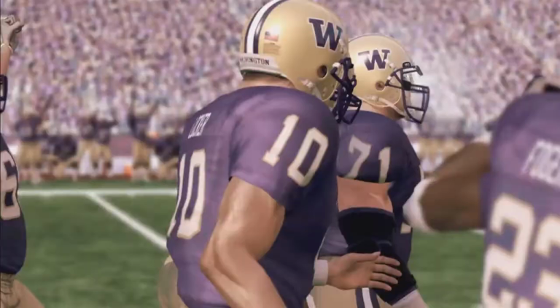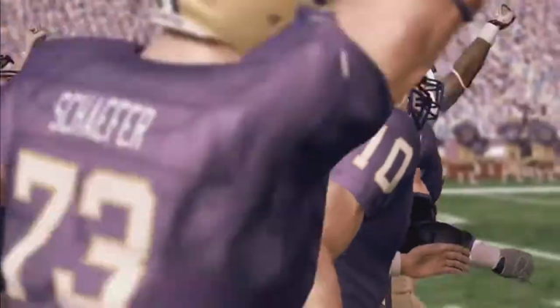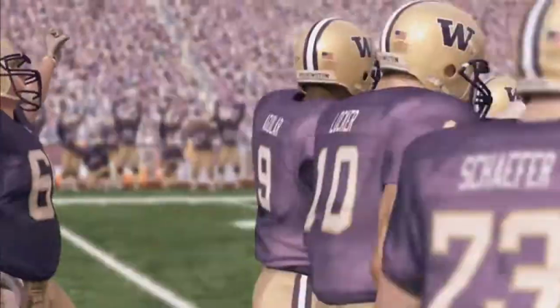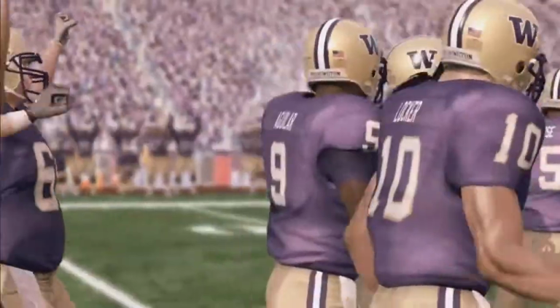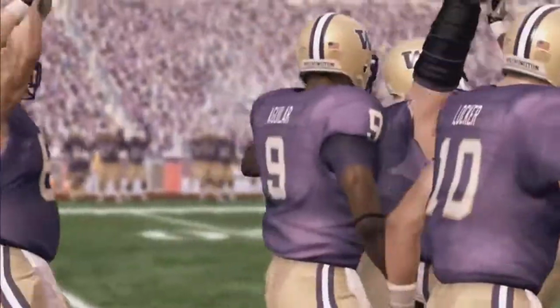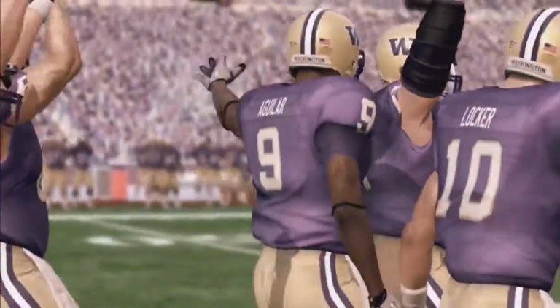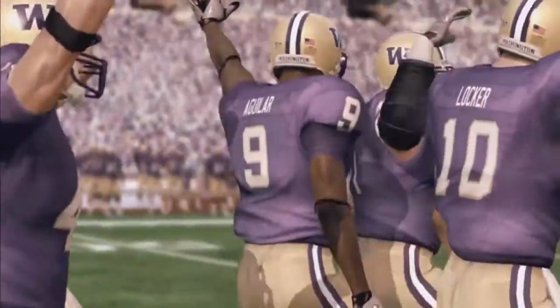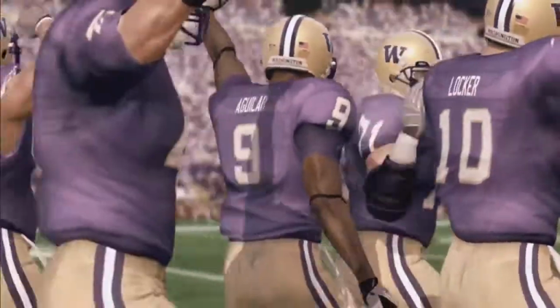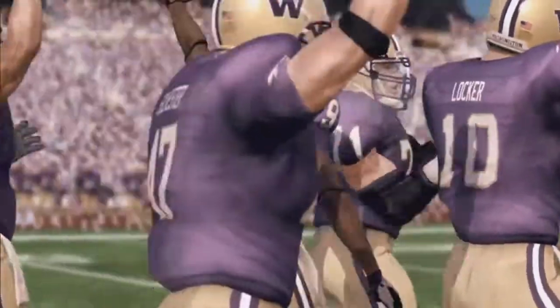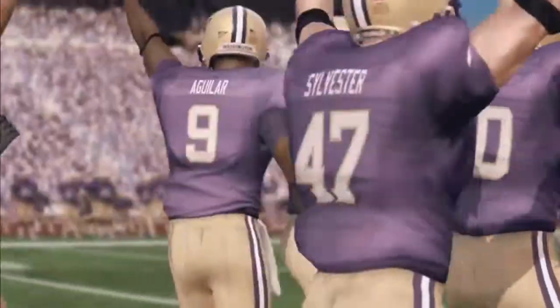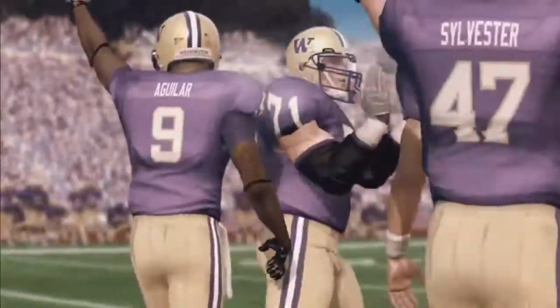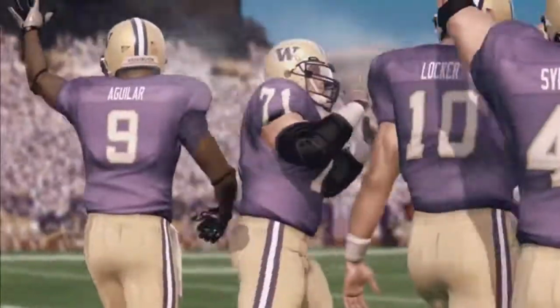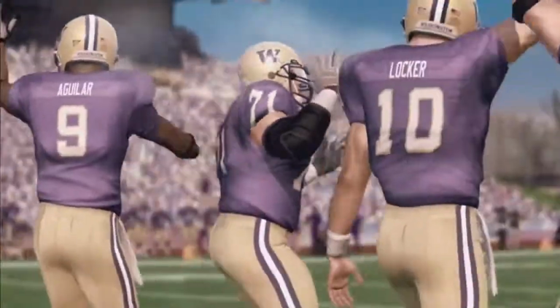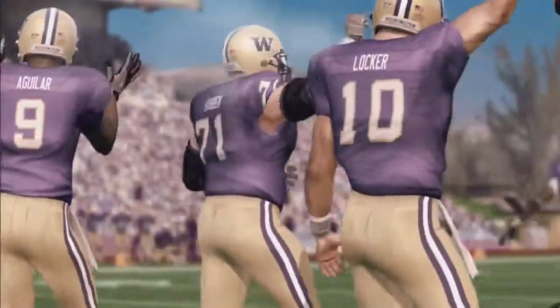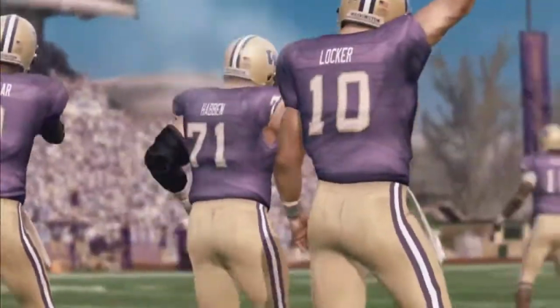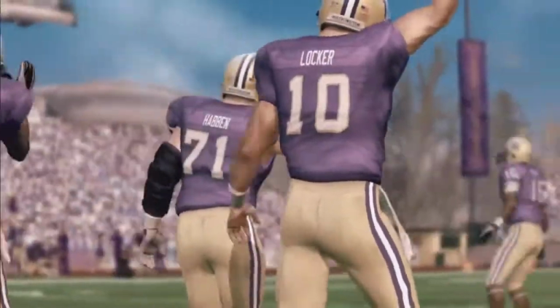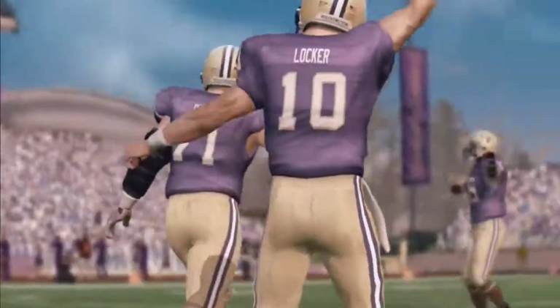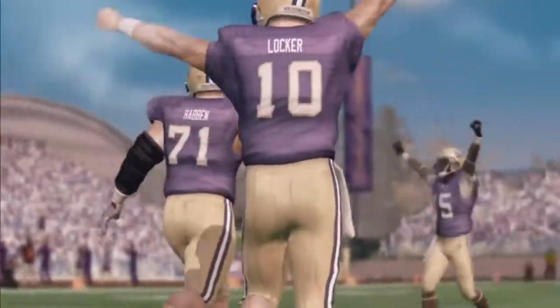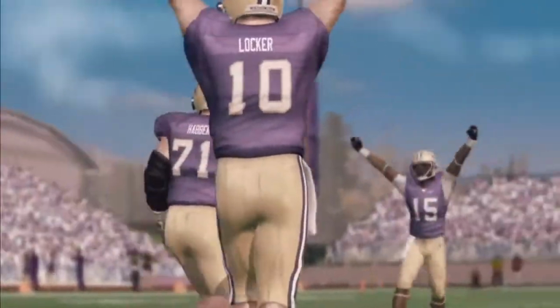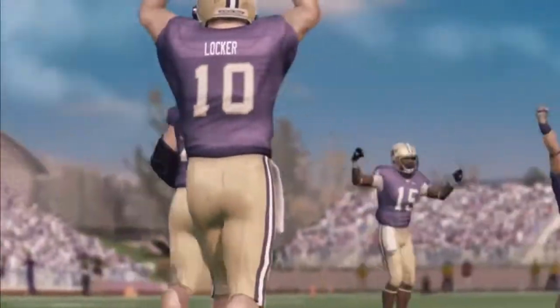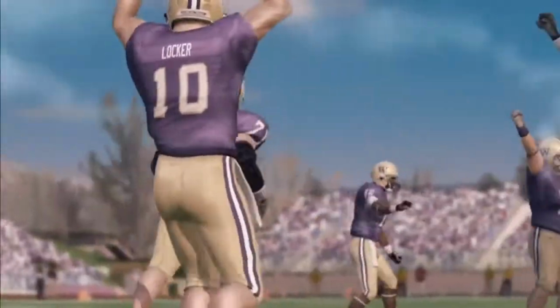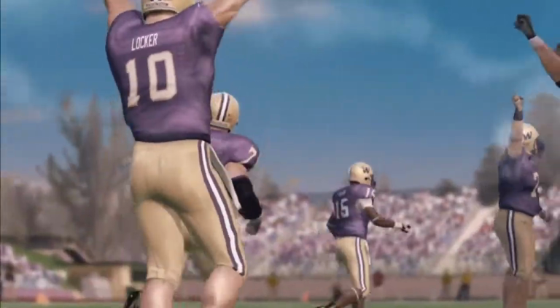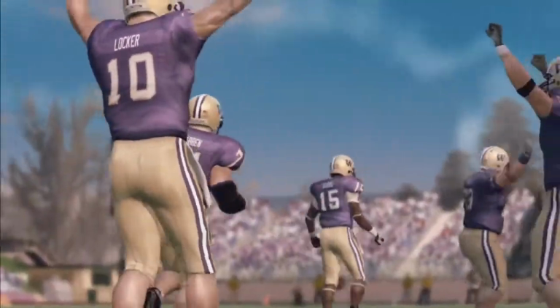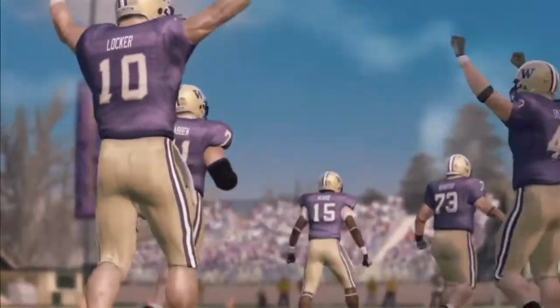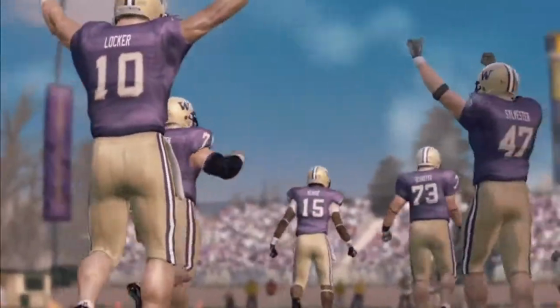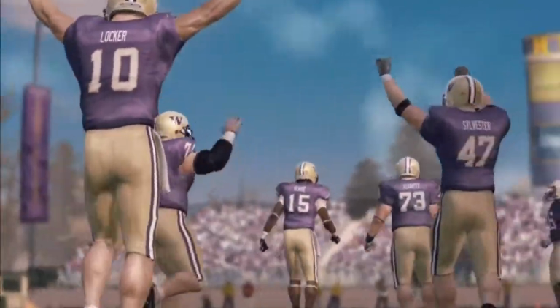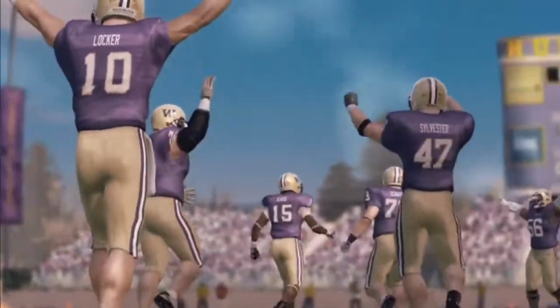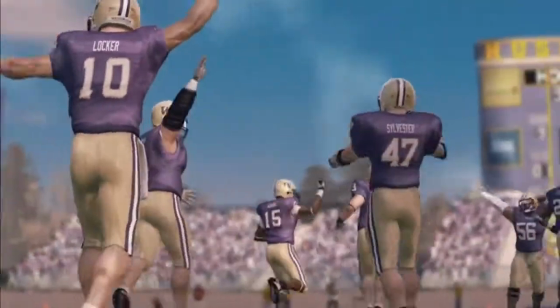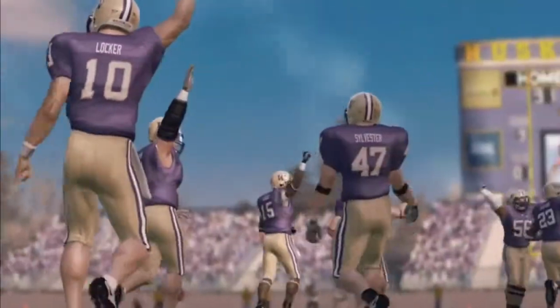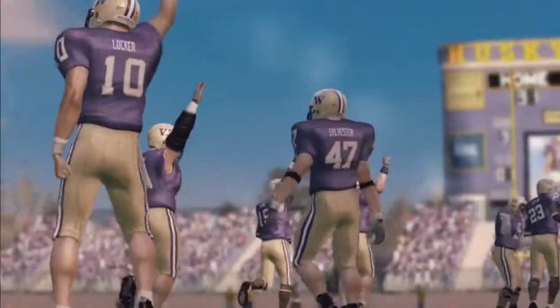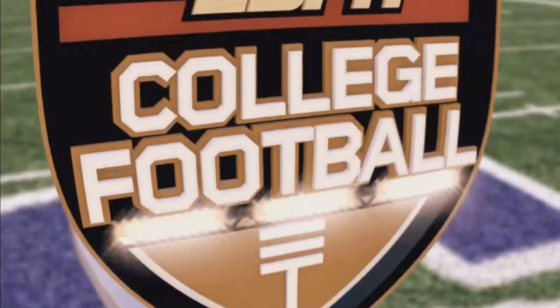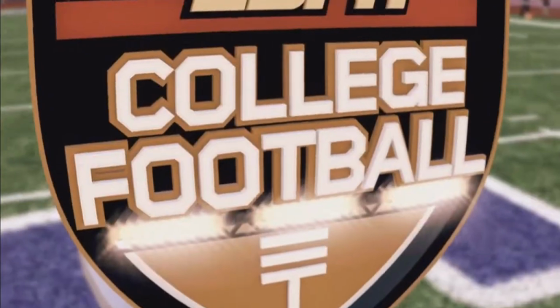And the ball game's over. Our final score on this one: Washington 31, Stanford 21.